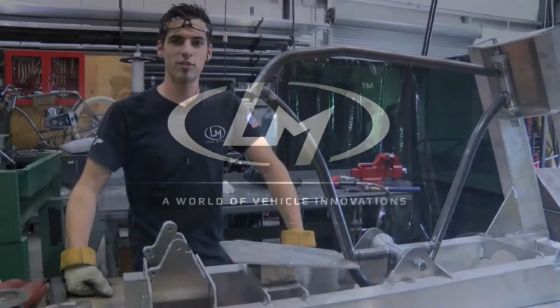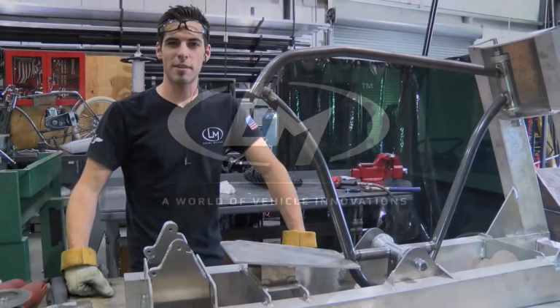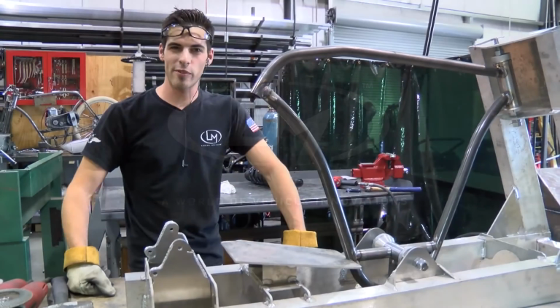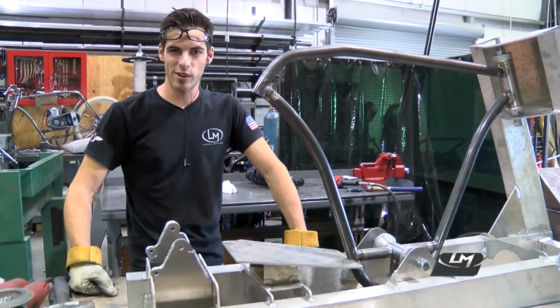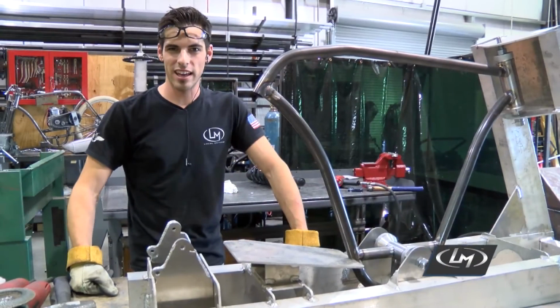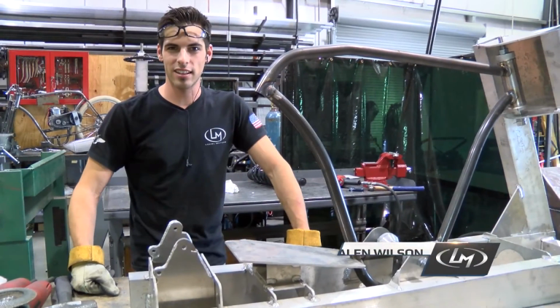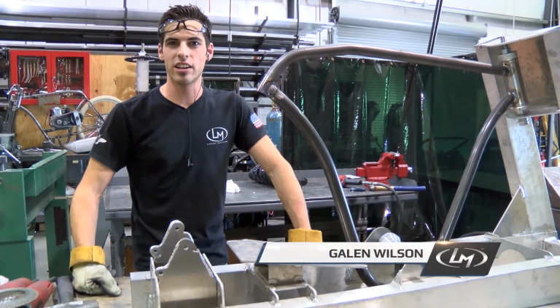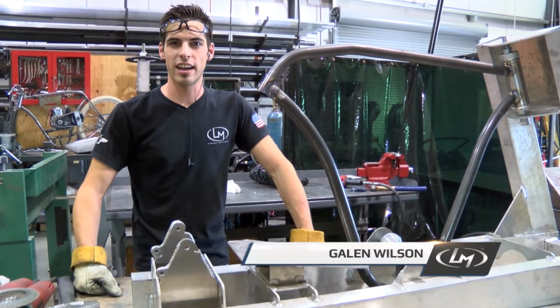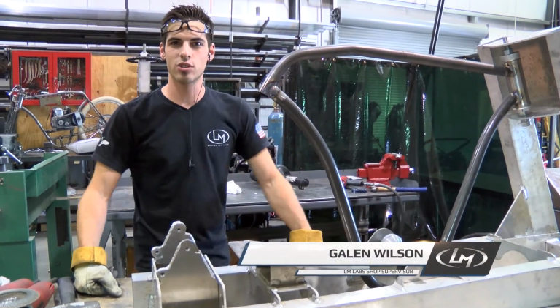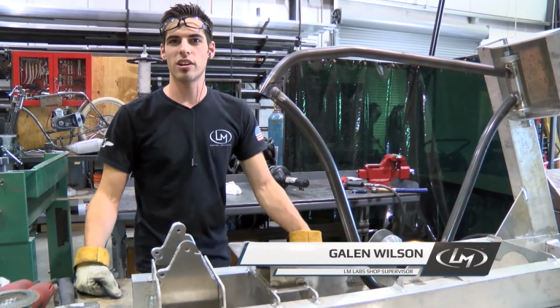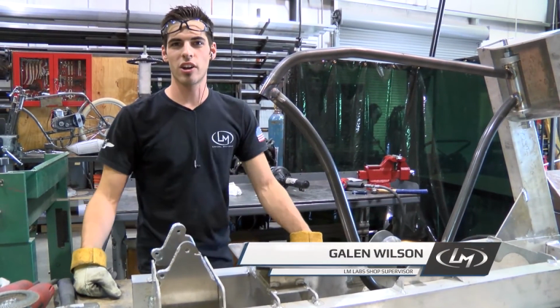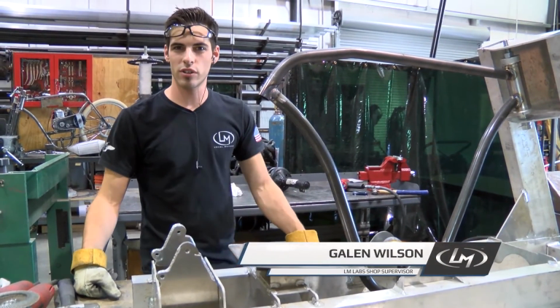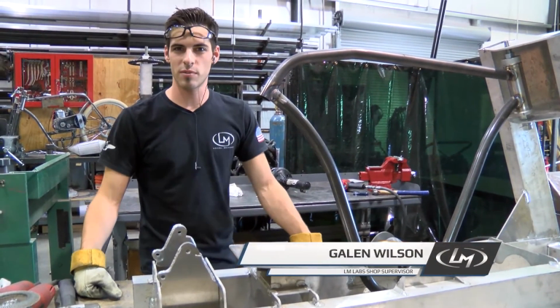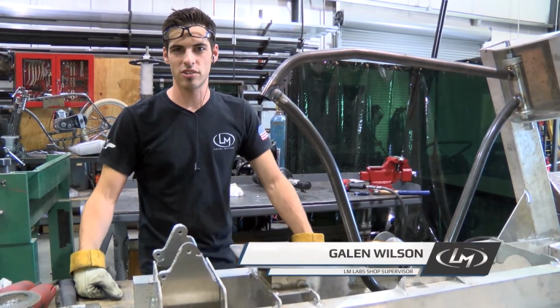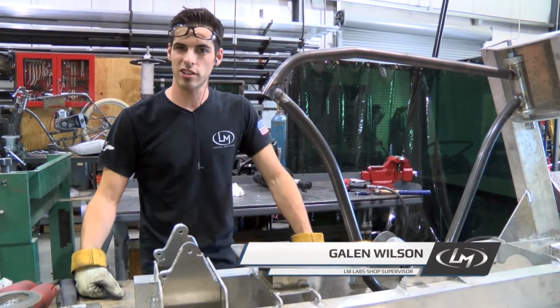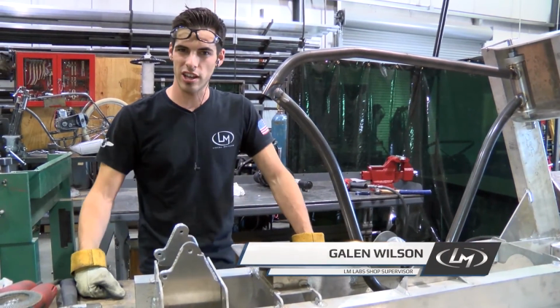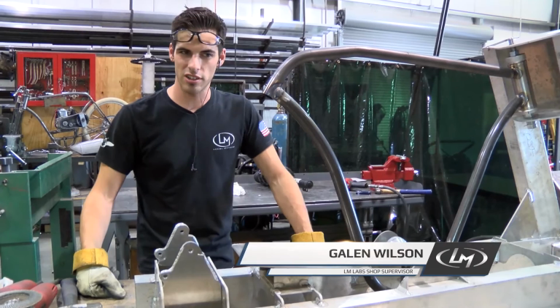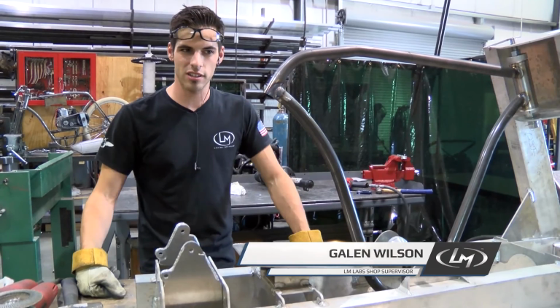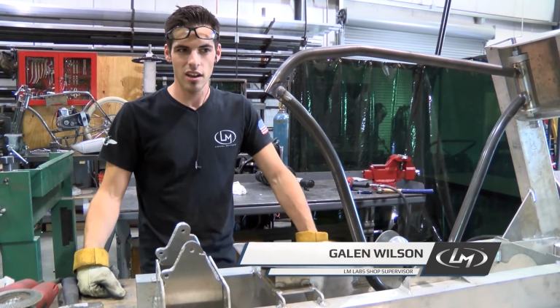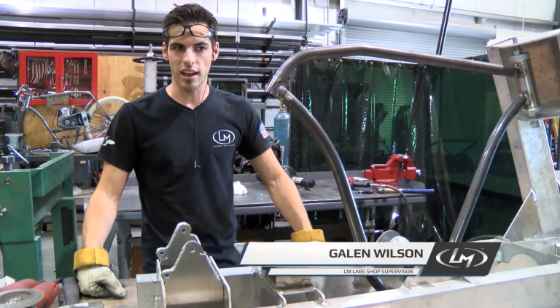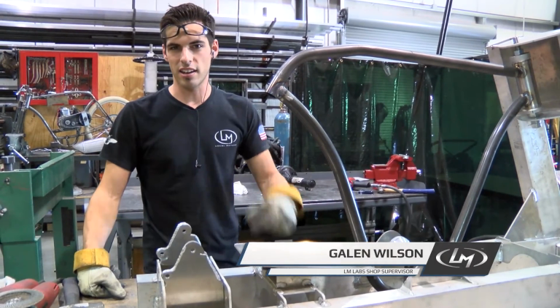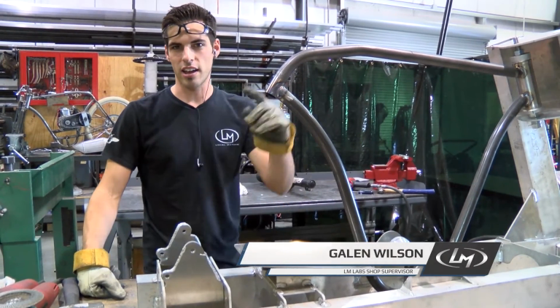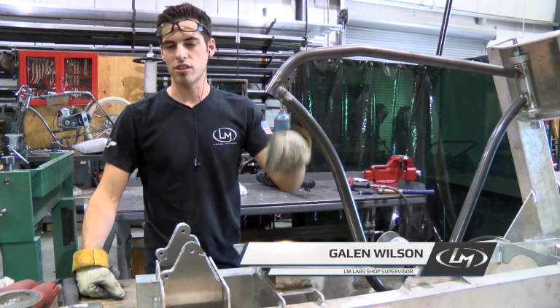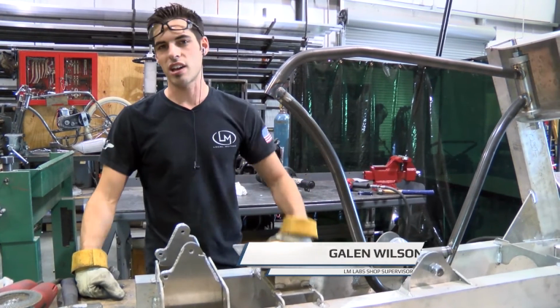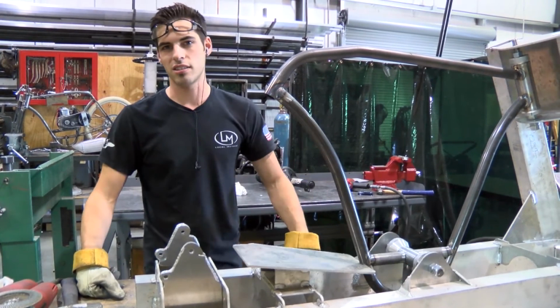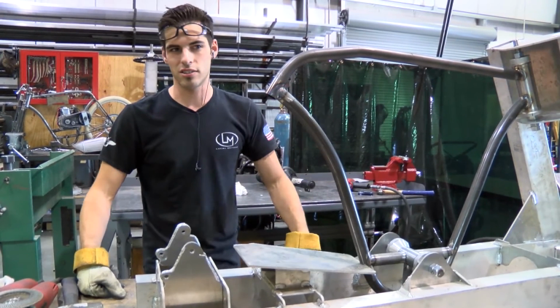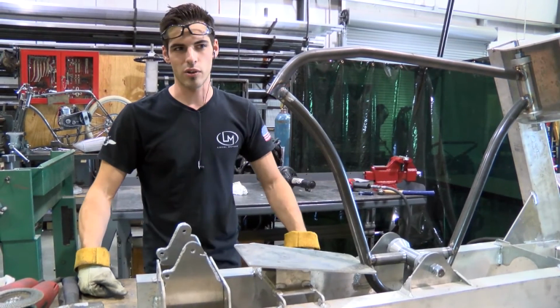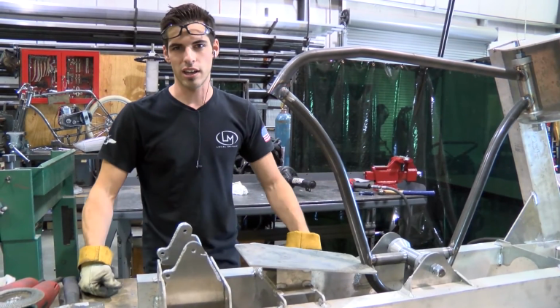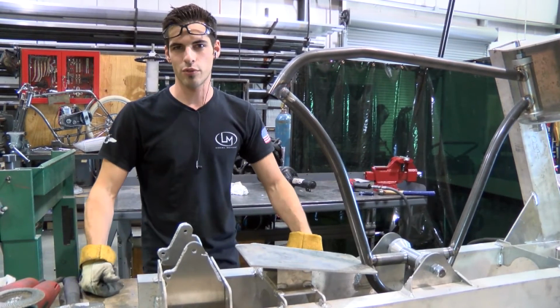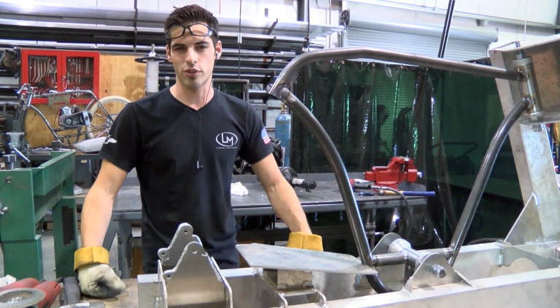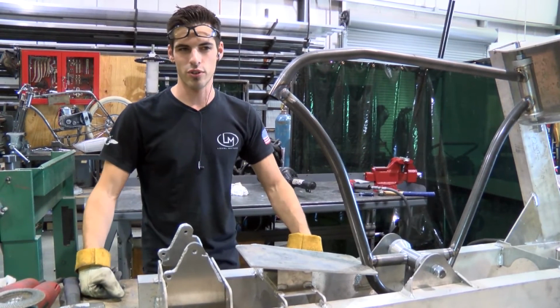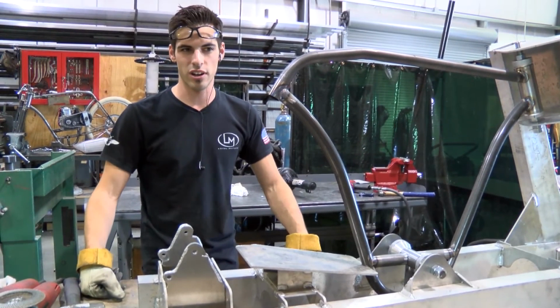What's up everyone? Galen here again. Just wanted to go over some of the jig changes and how the chassis is going together for the cruiser.